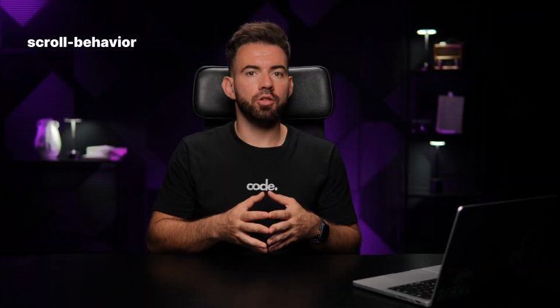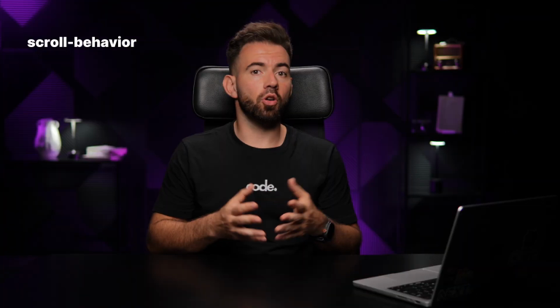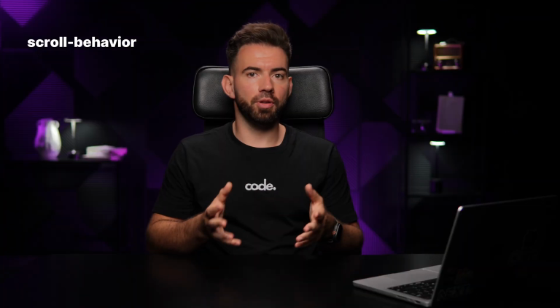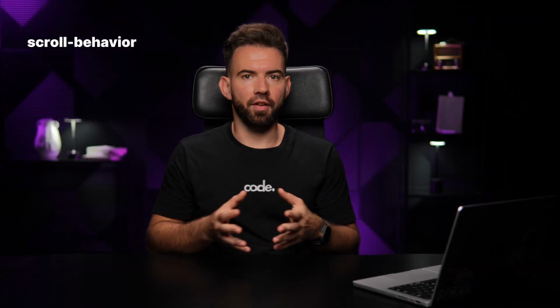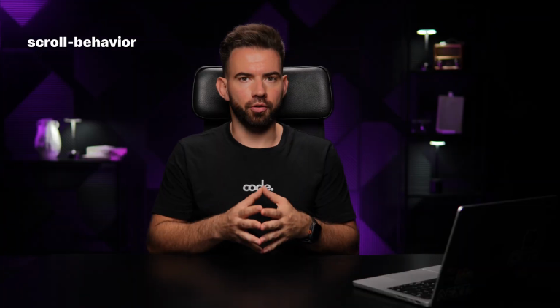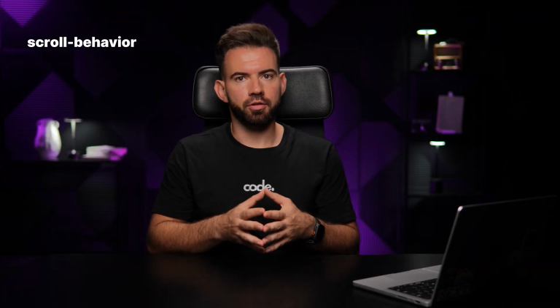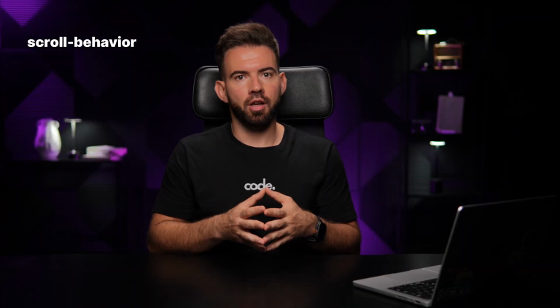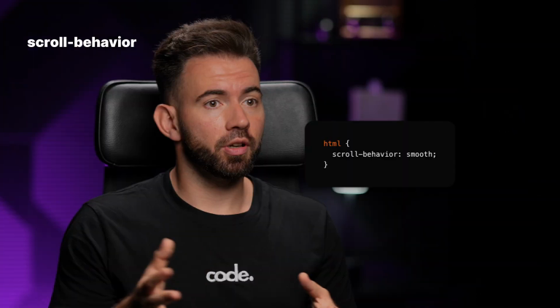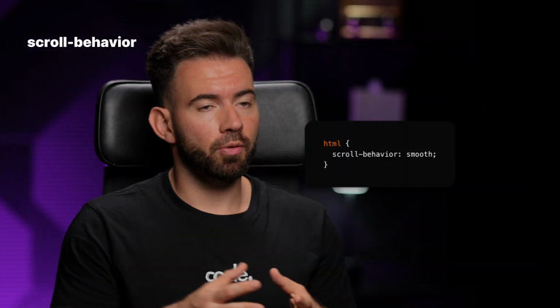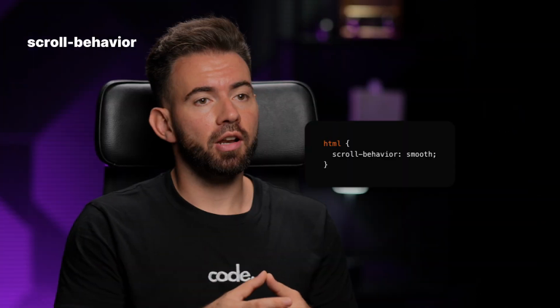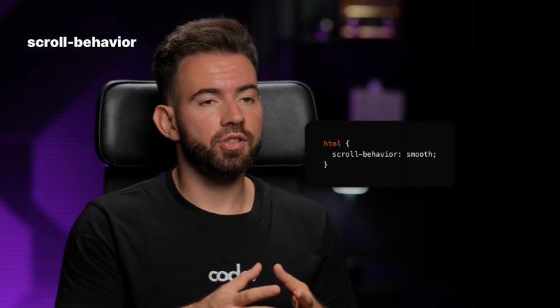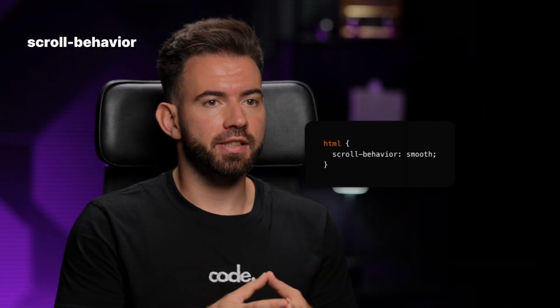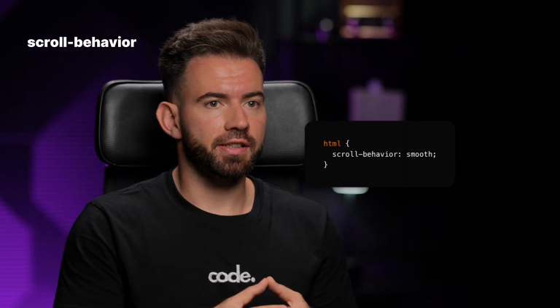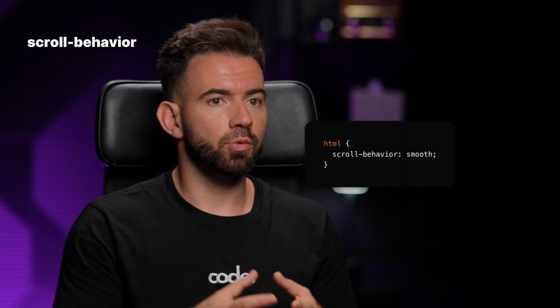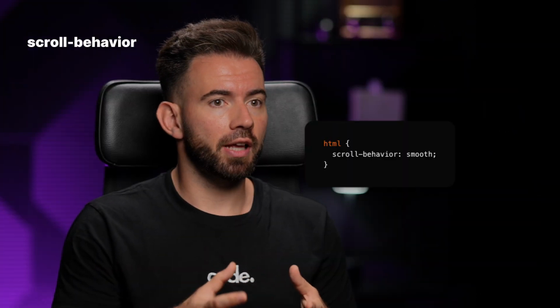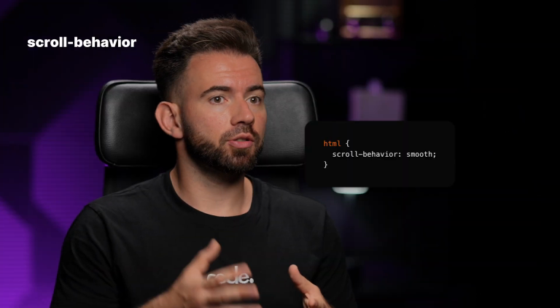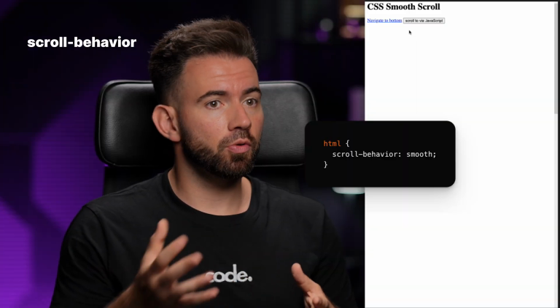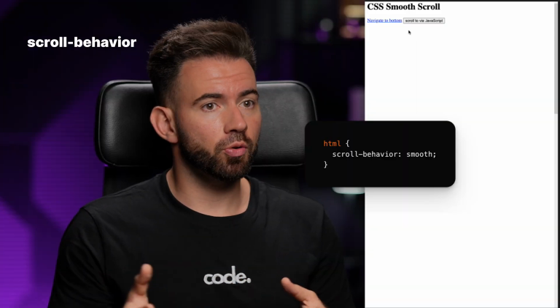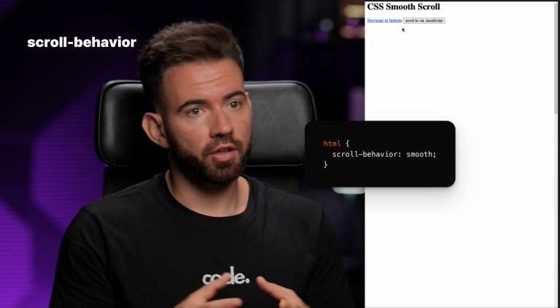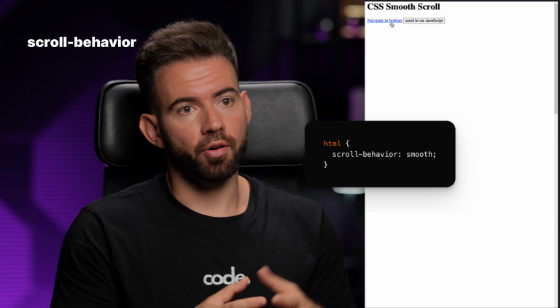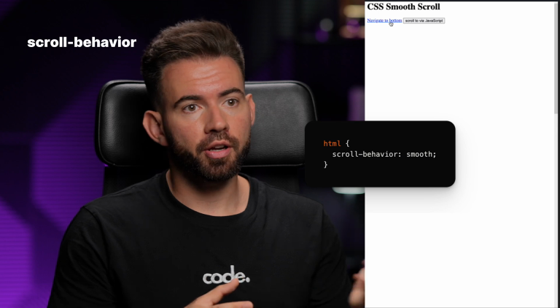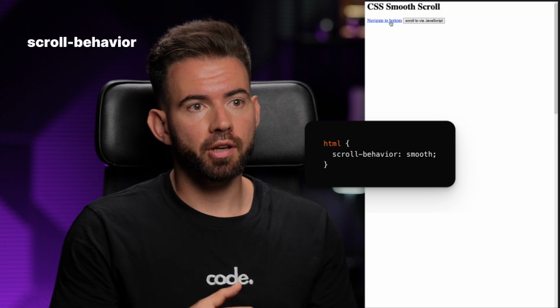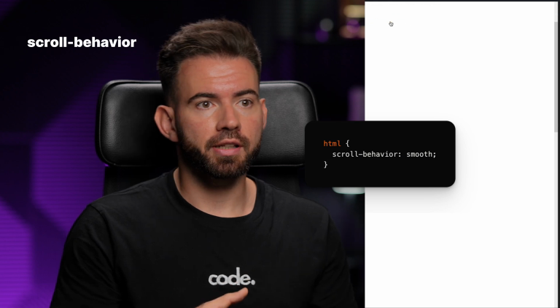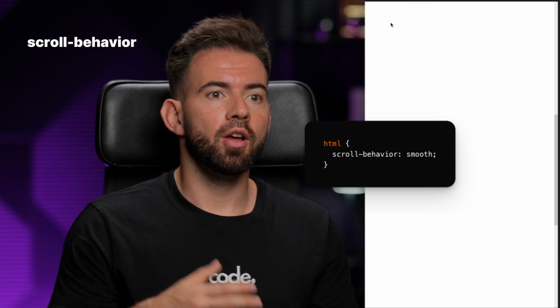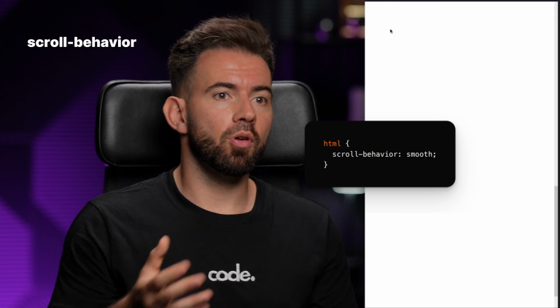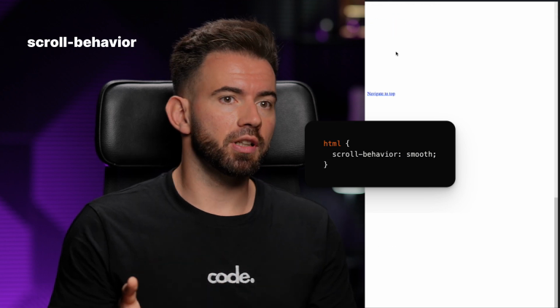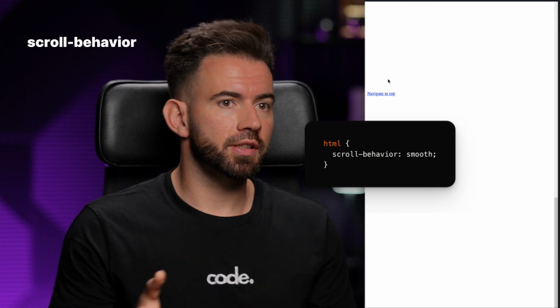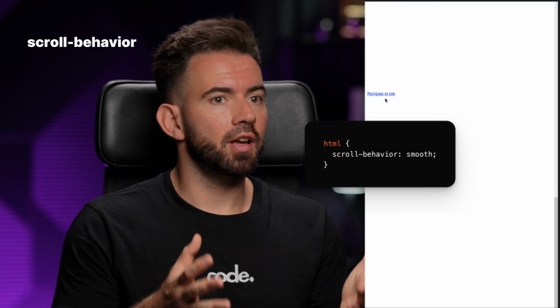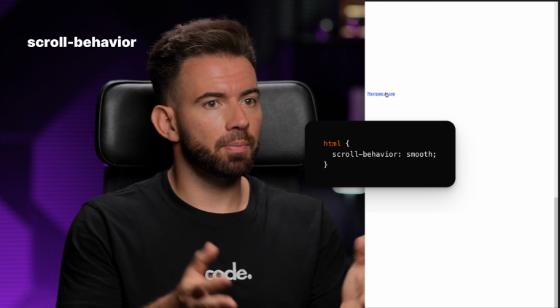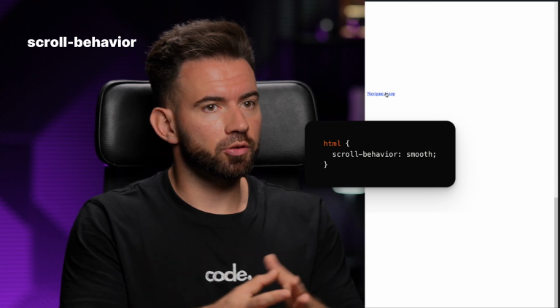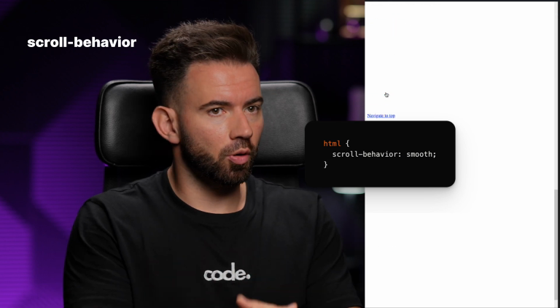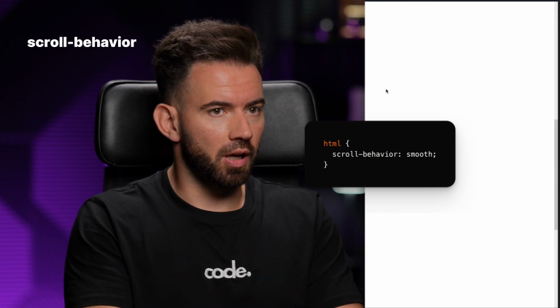Scroll Behavior. One line of CSS and we get smooth scrolling for anchor links, modals, and back-to-top buttons.